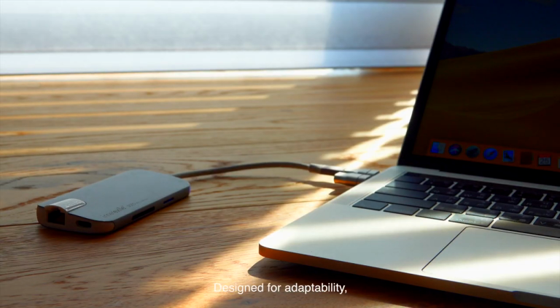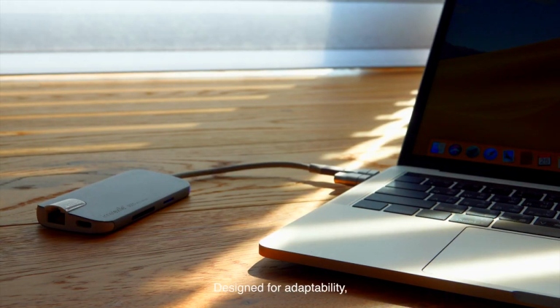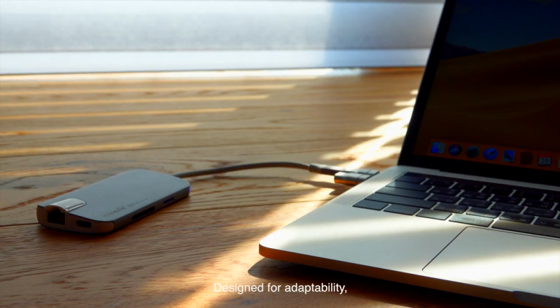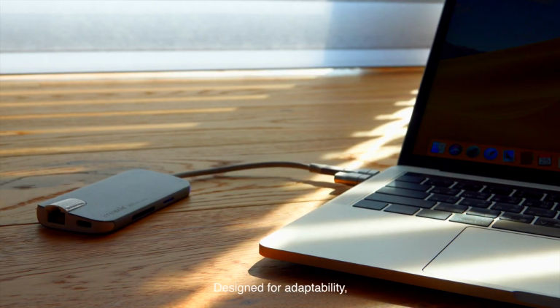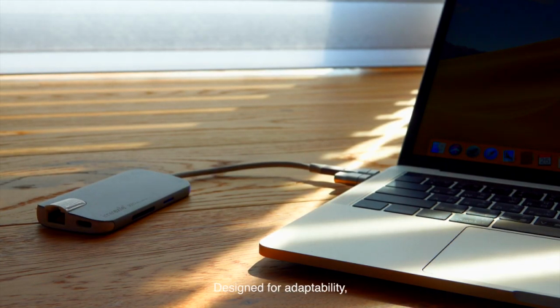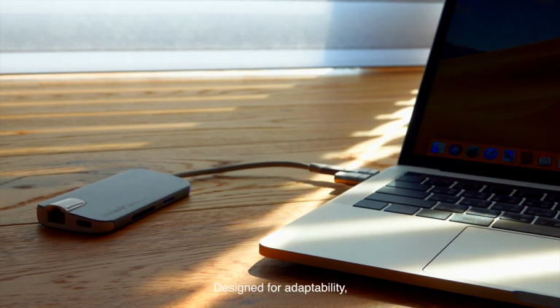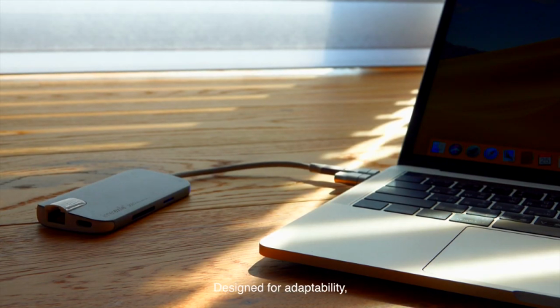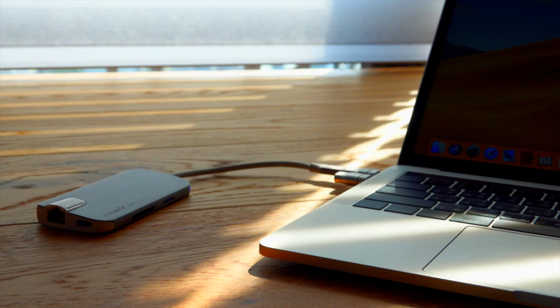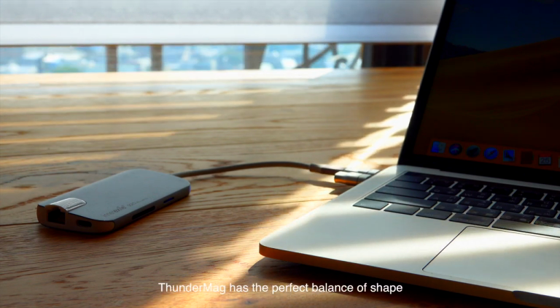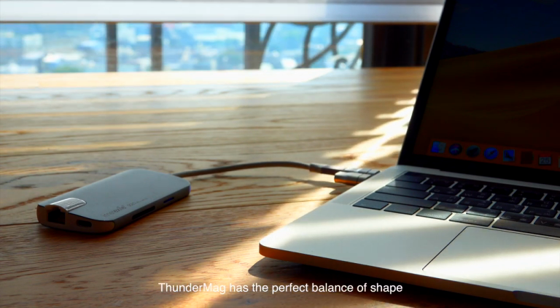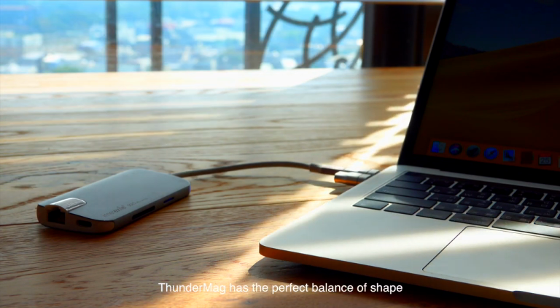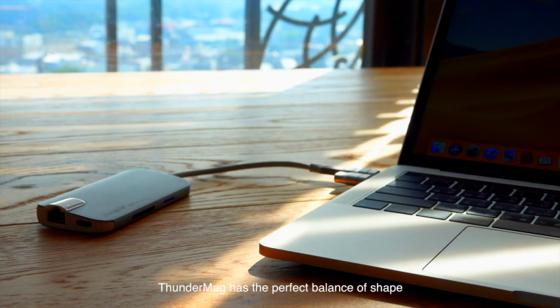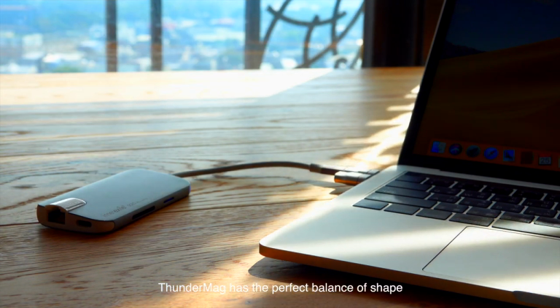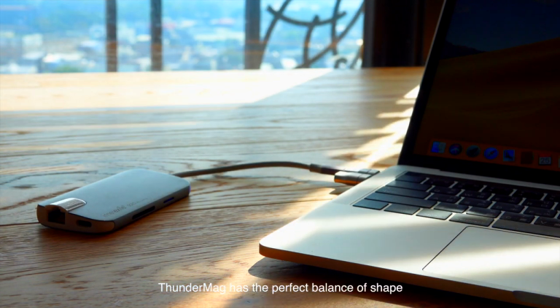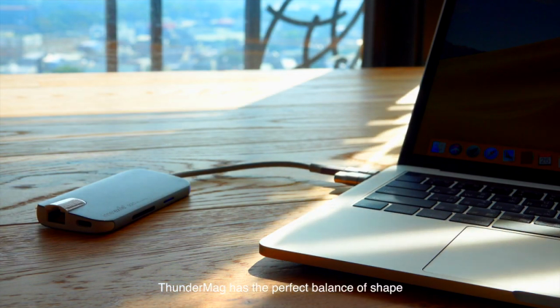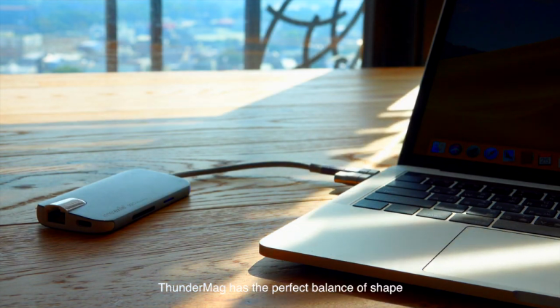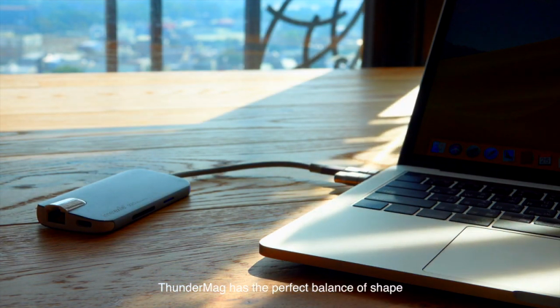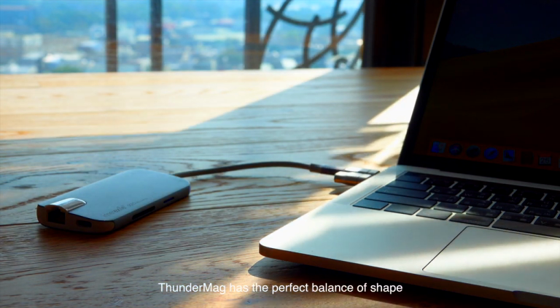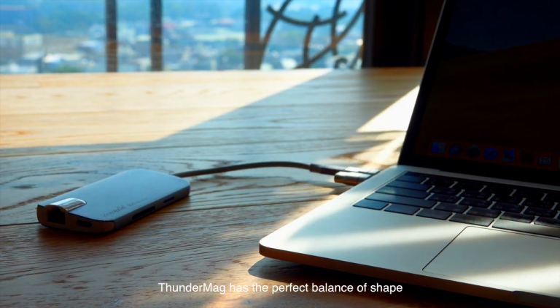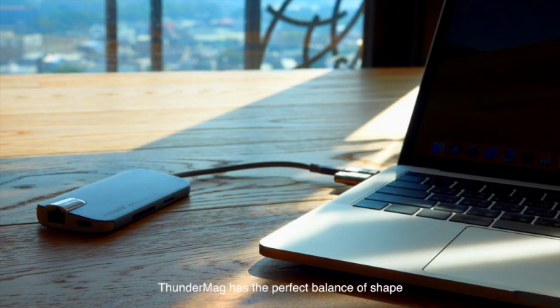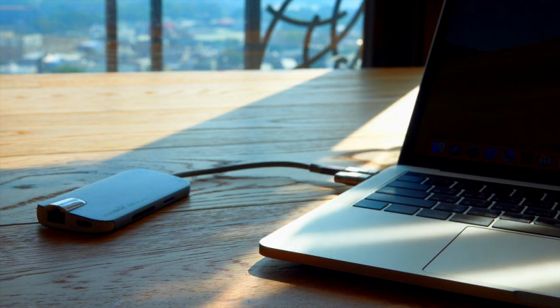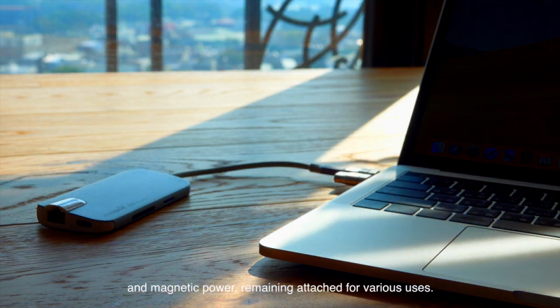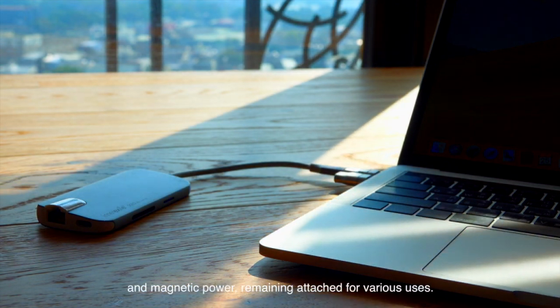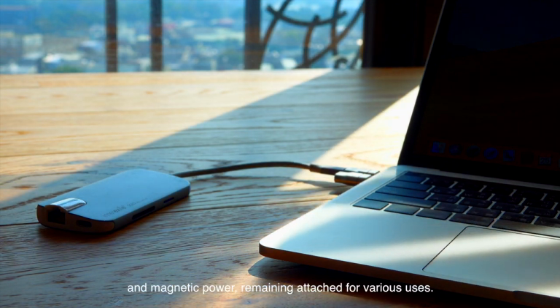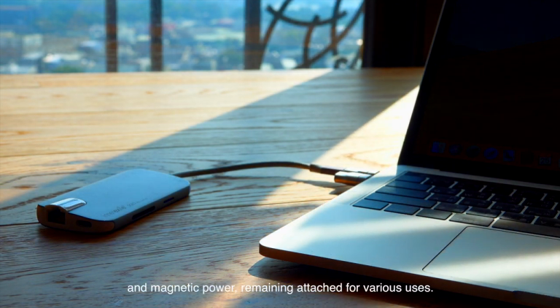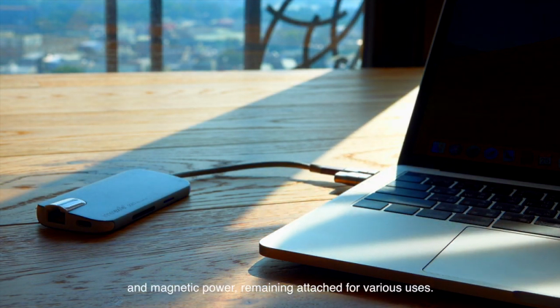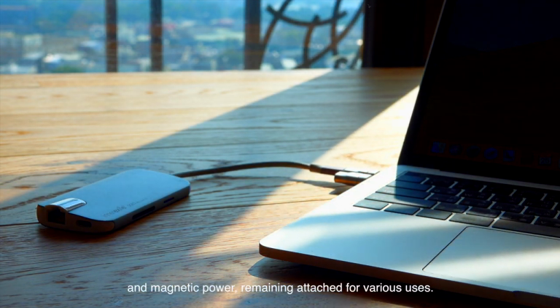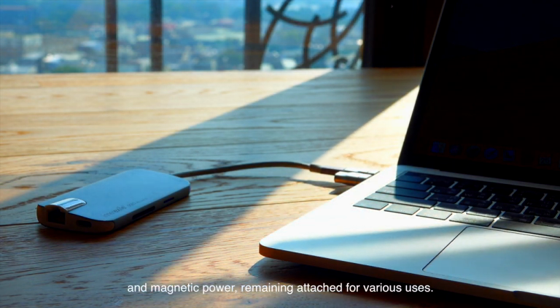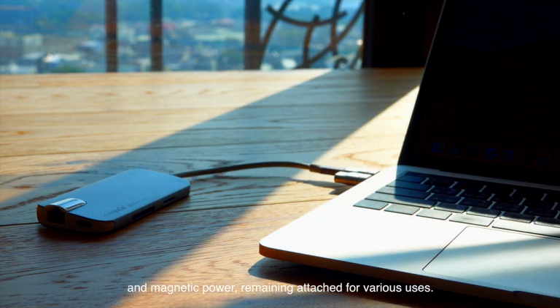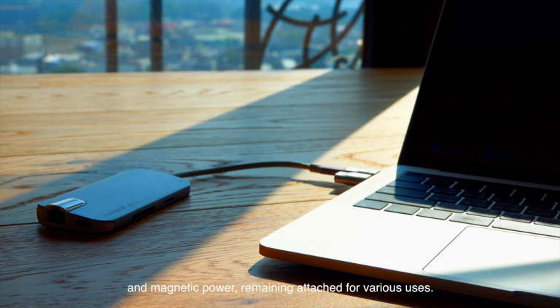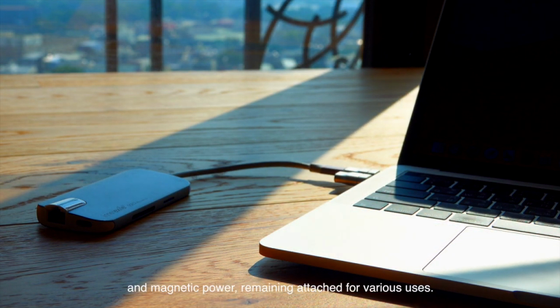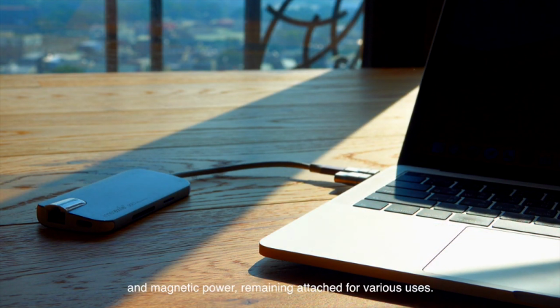Designed for adaptability, Thunder Mag has the perfect balance of shape and magnetic power, remaining attached for various uses.